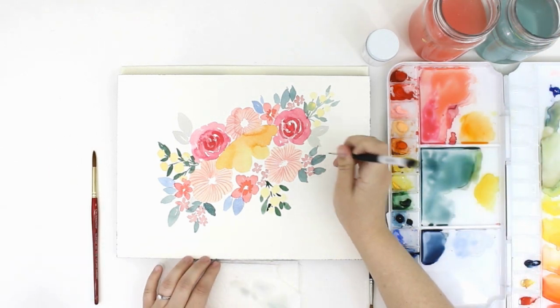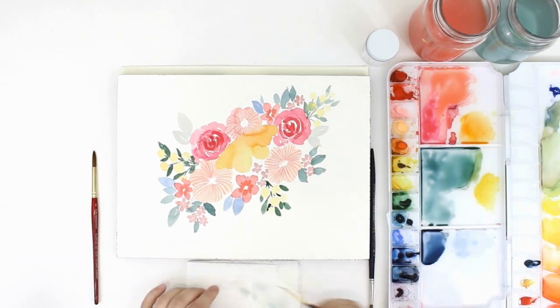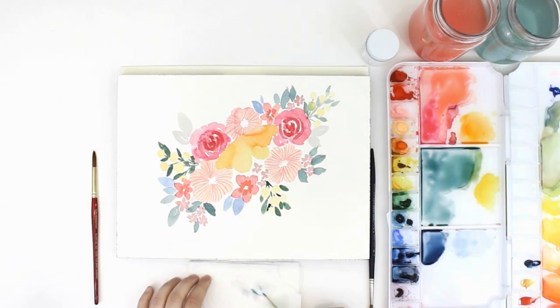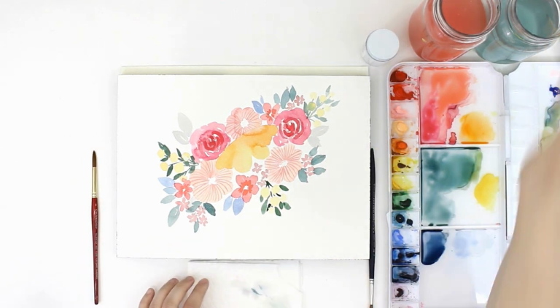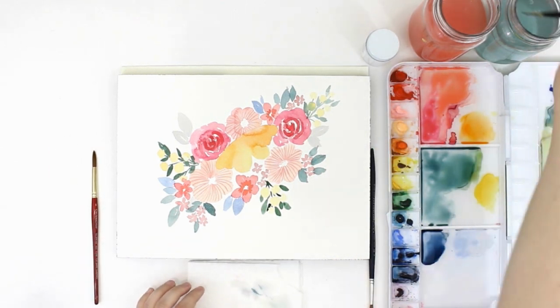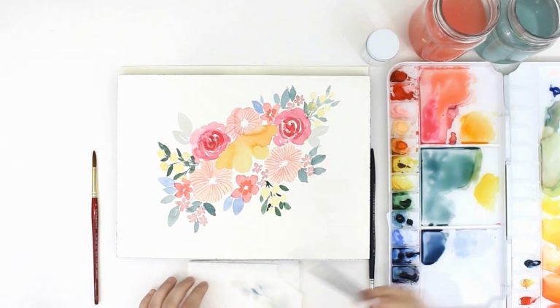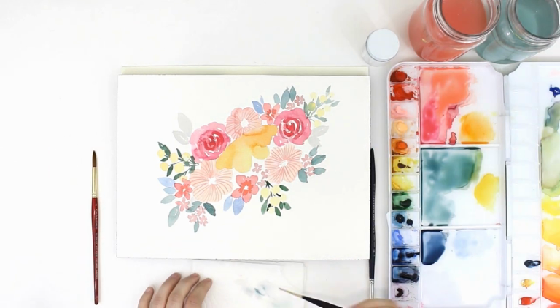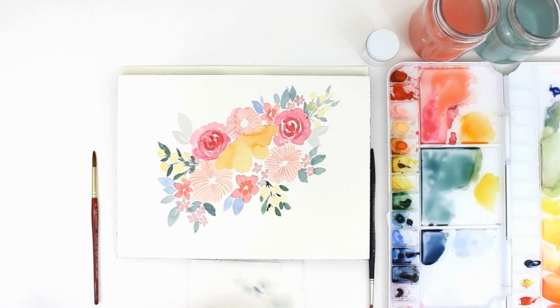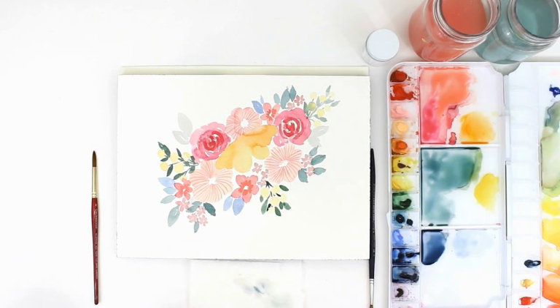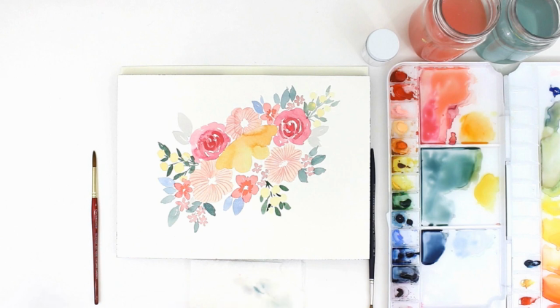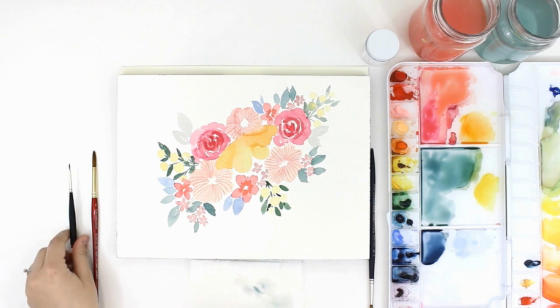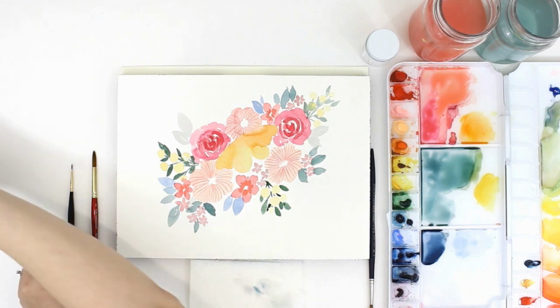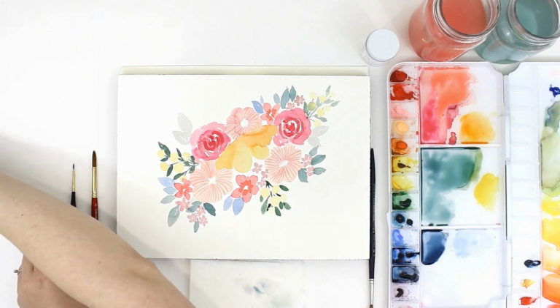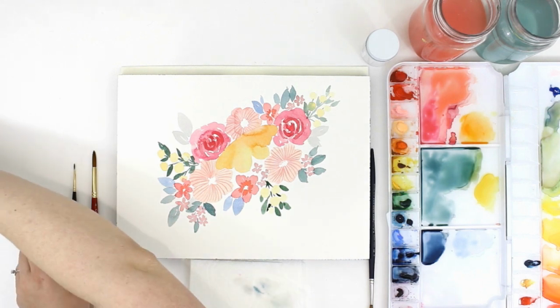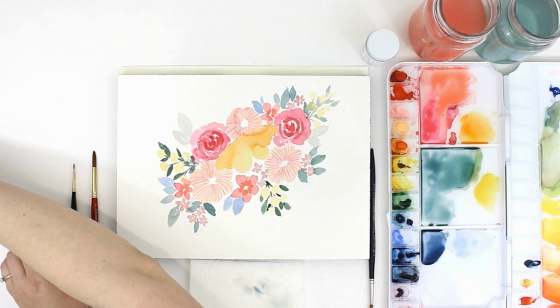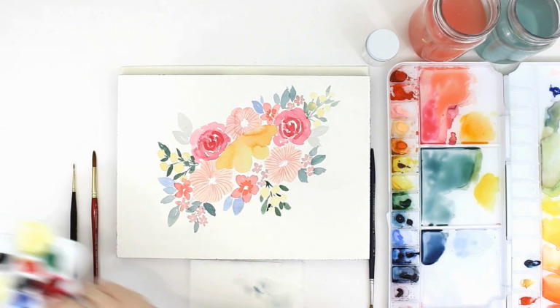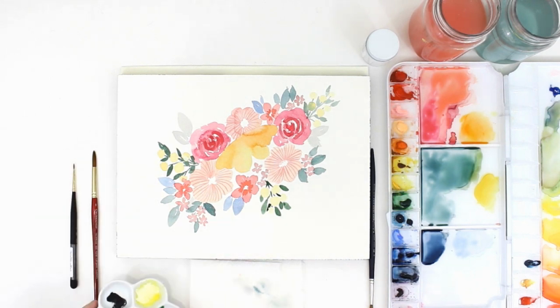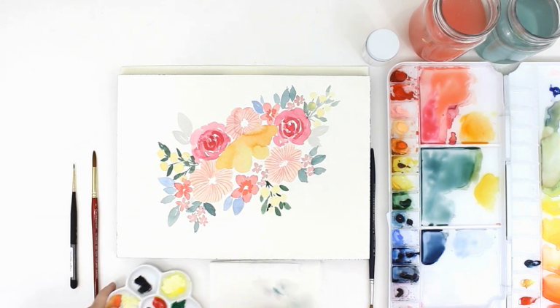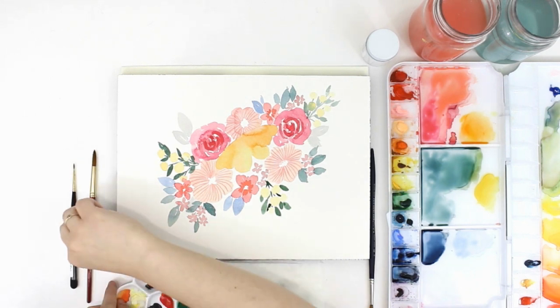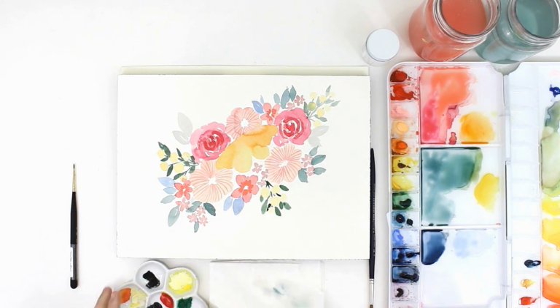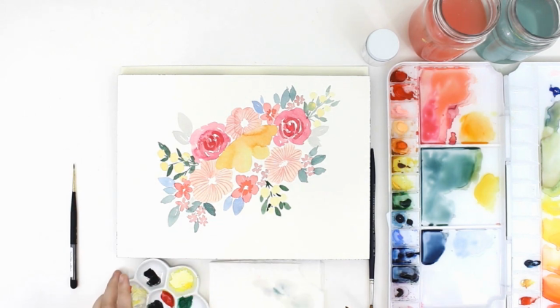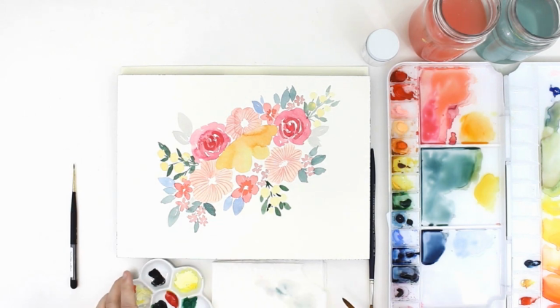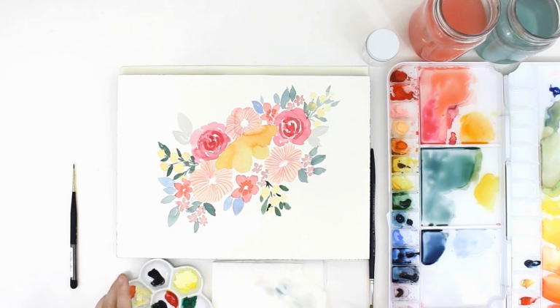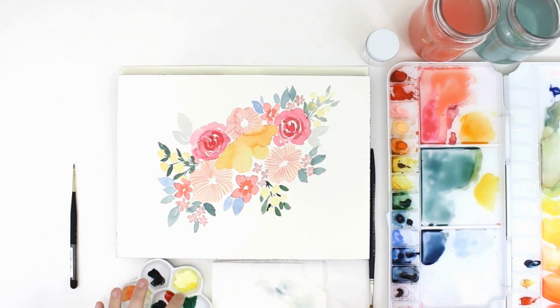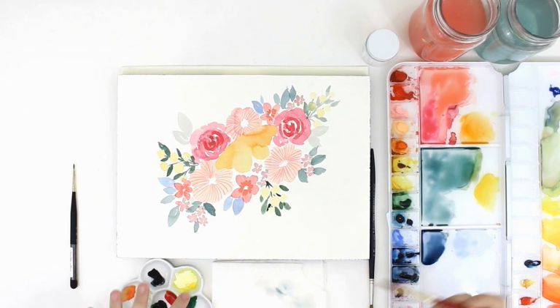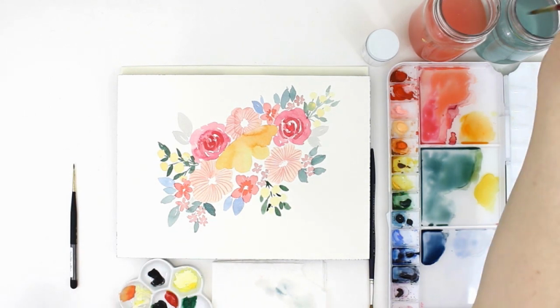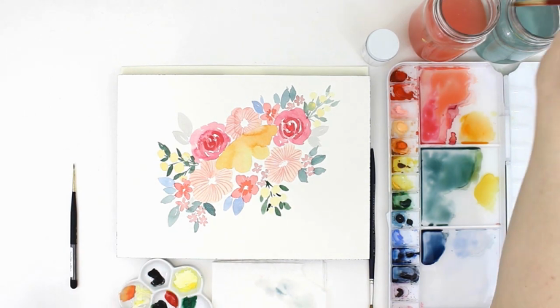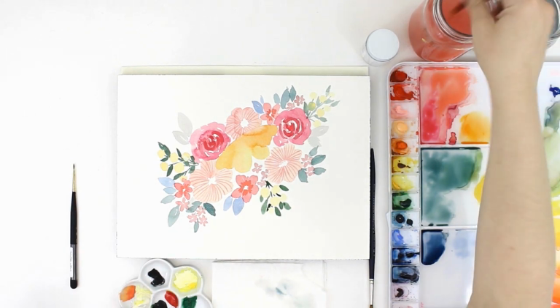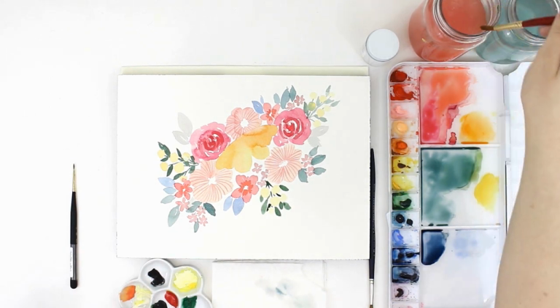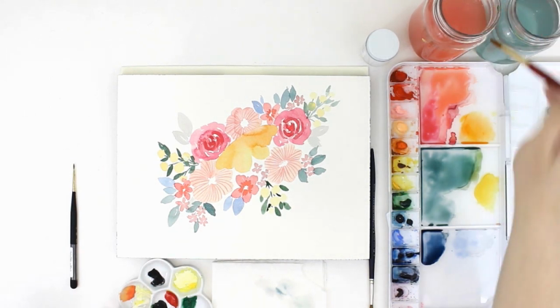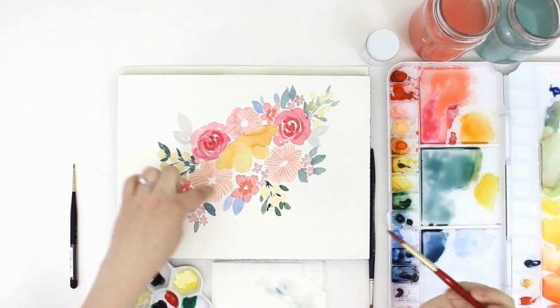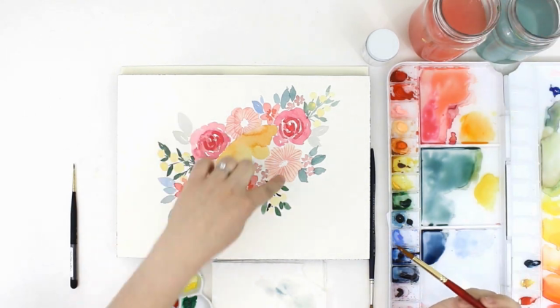You can see I tried to add detail lines to that leaf, but the leaf wasn't quite dry enough yet, so I'm going to wait a few minutes.